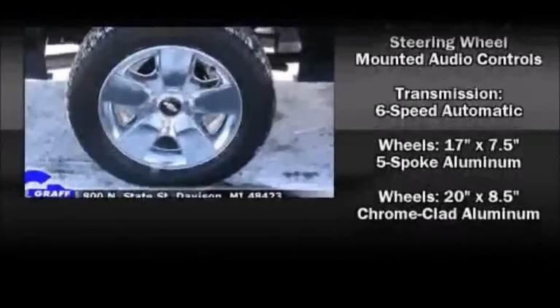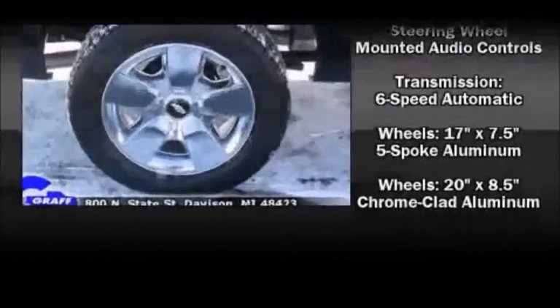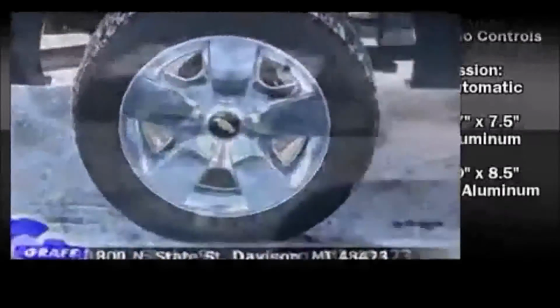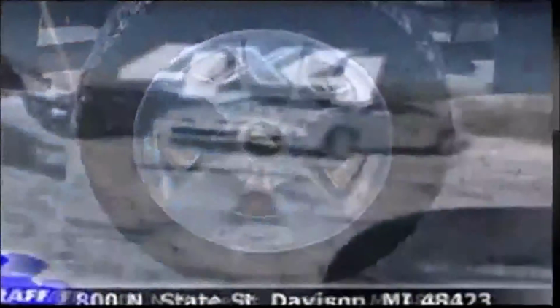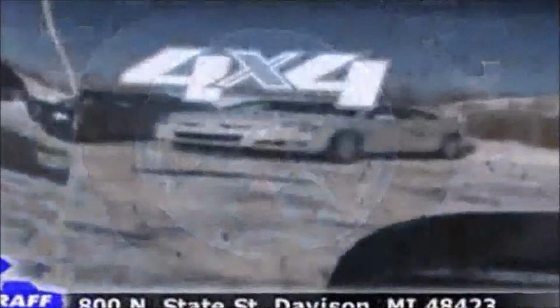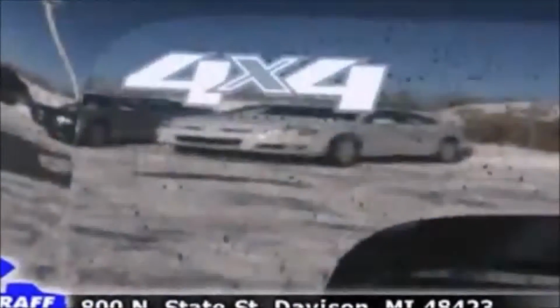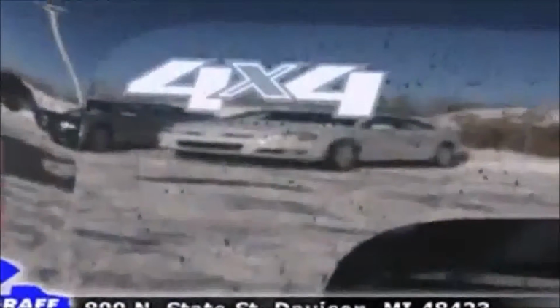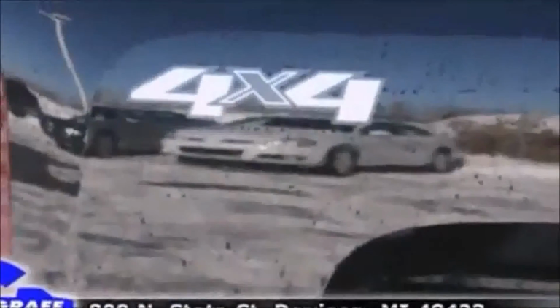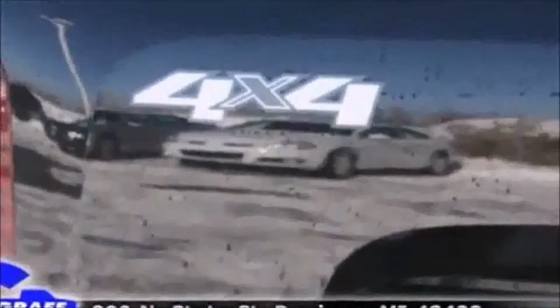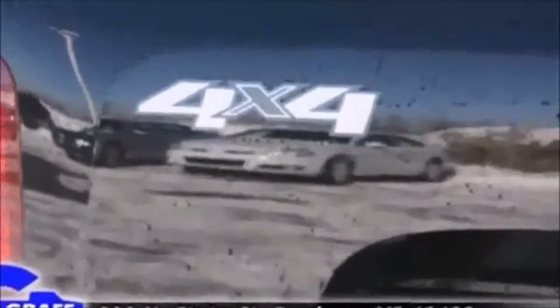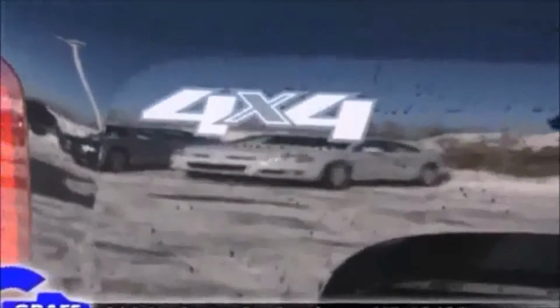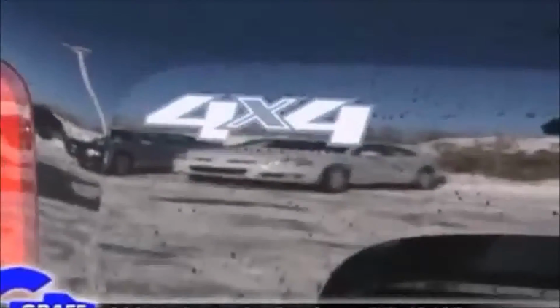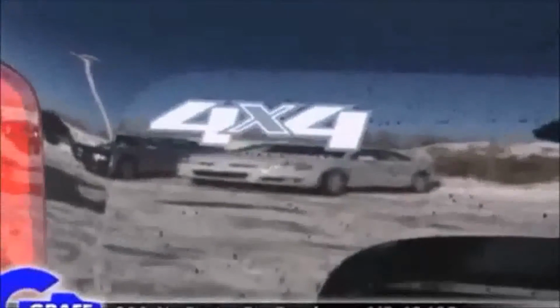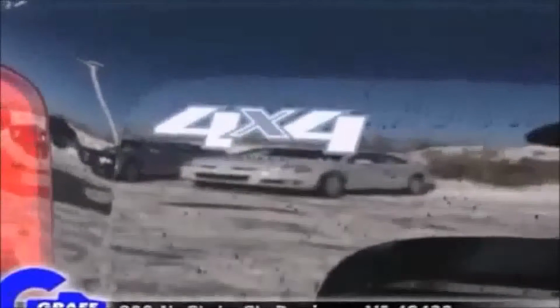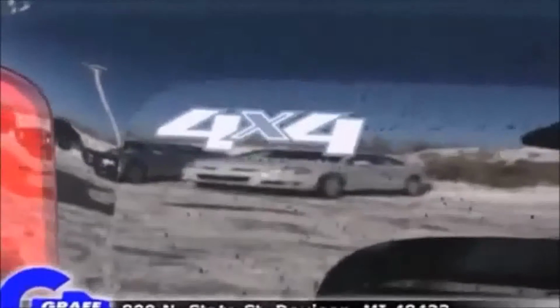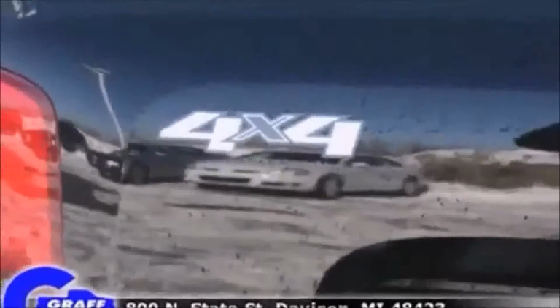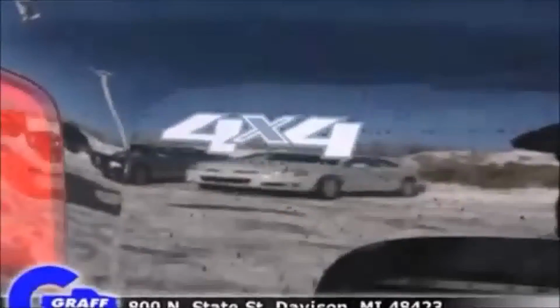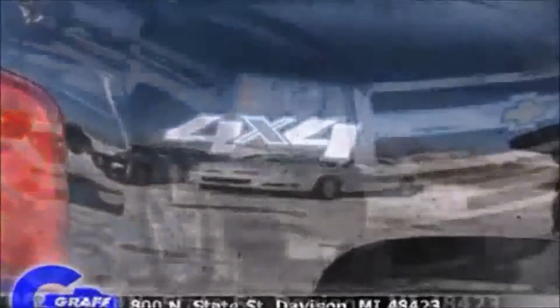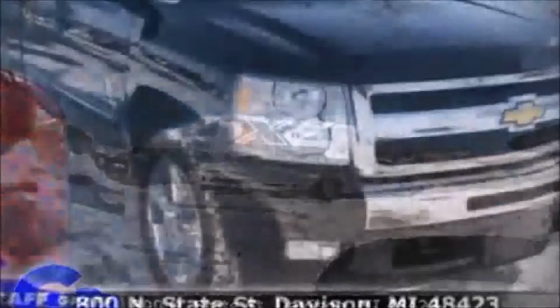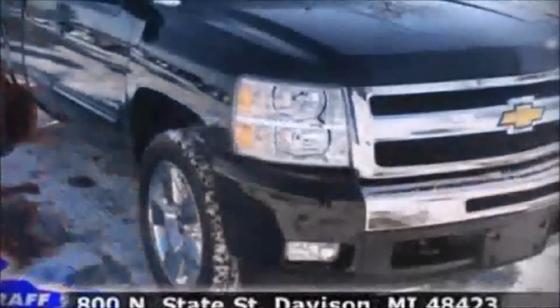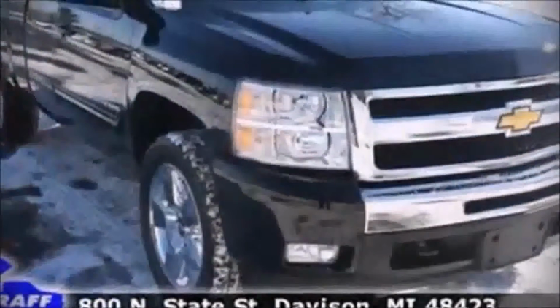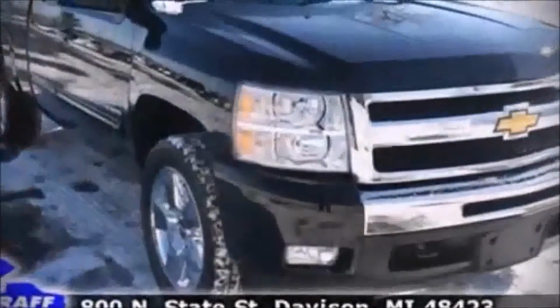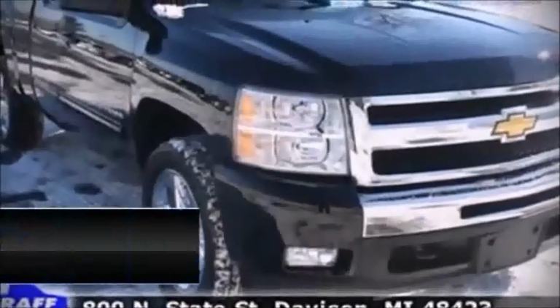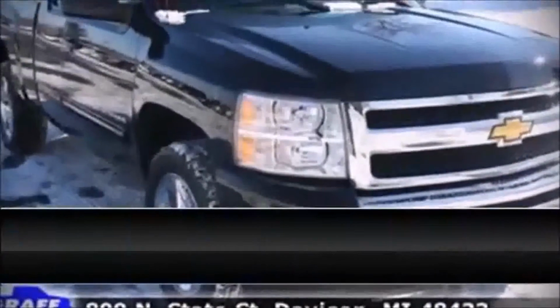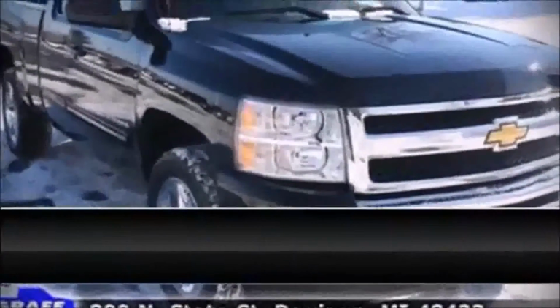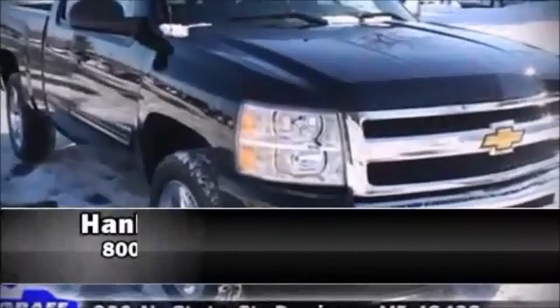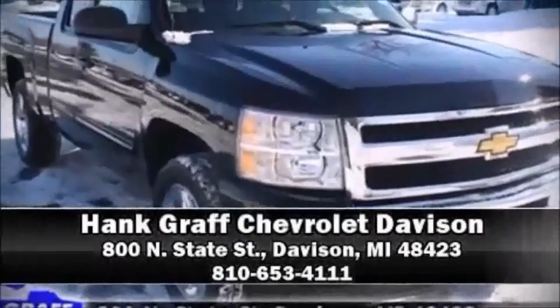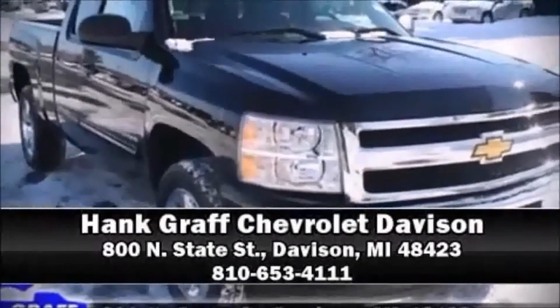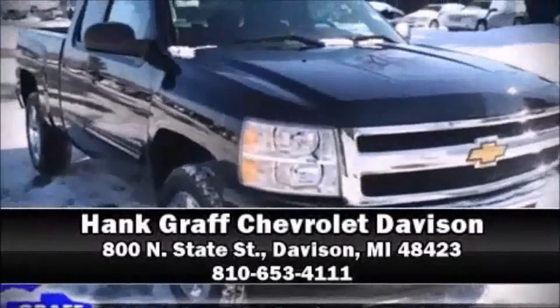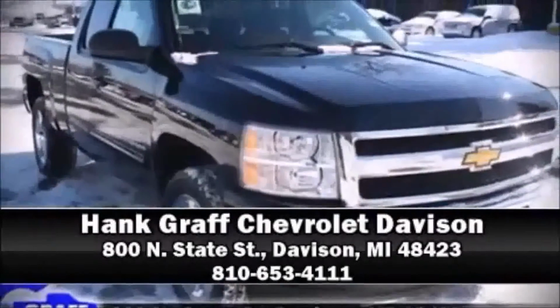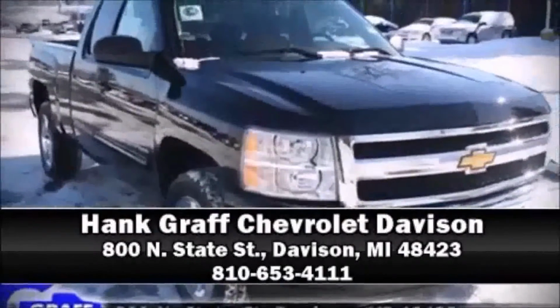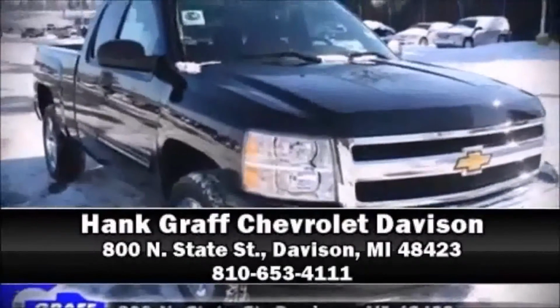With a friendly and knowledgeable sales staff, superb customer care, and competitive prices, our dealership is a great place to do business.